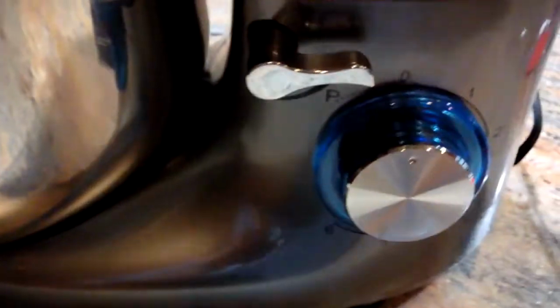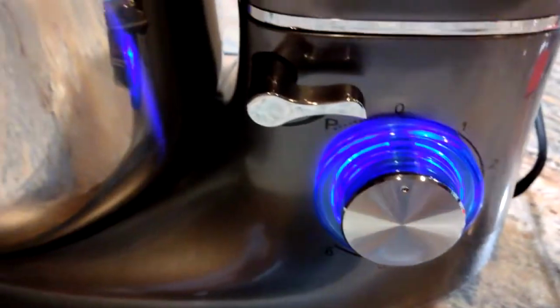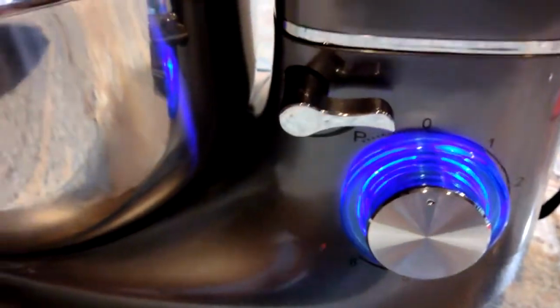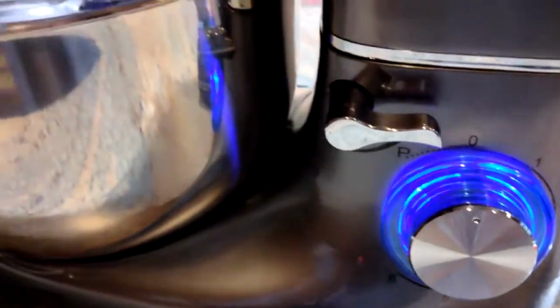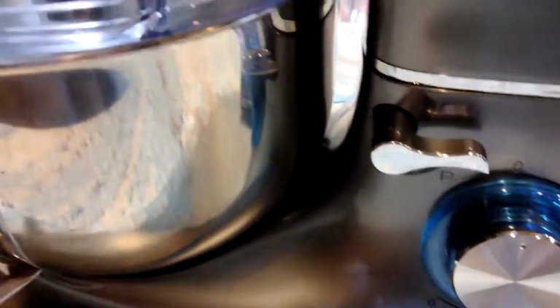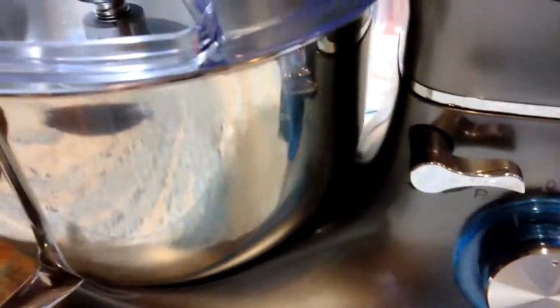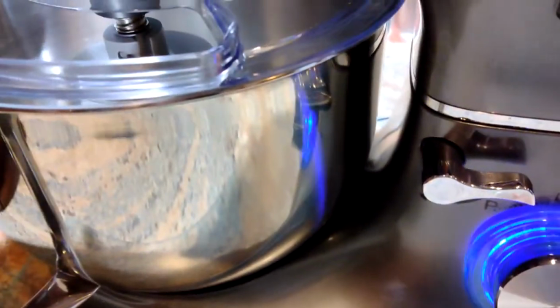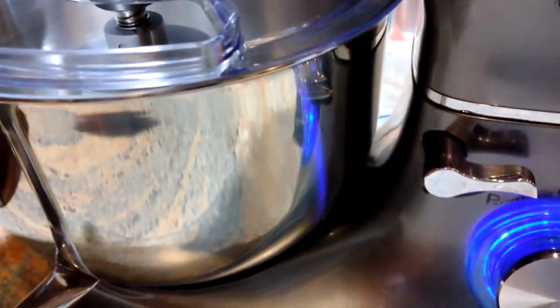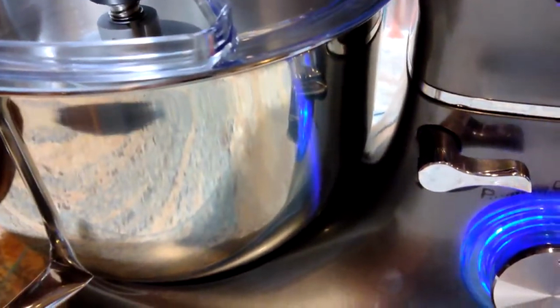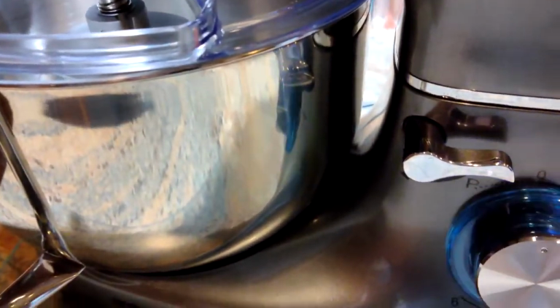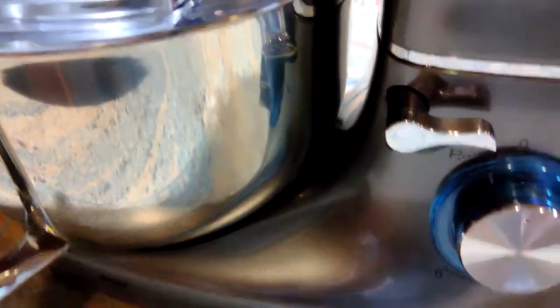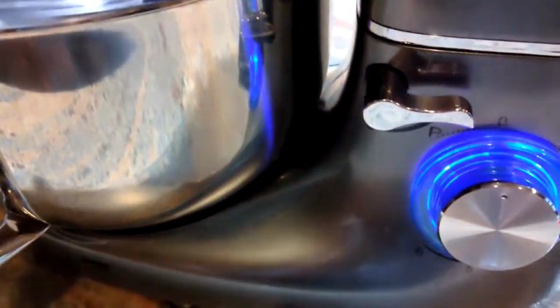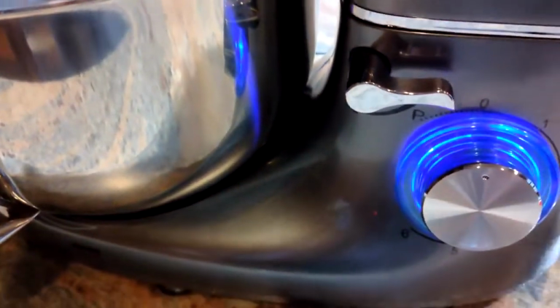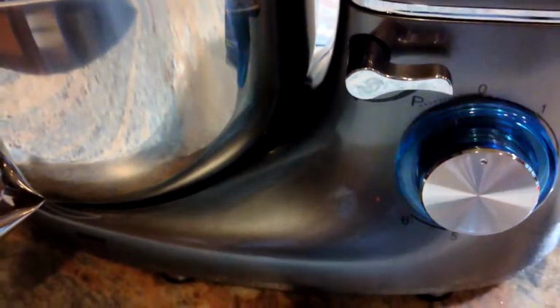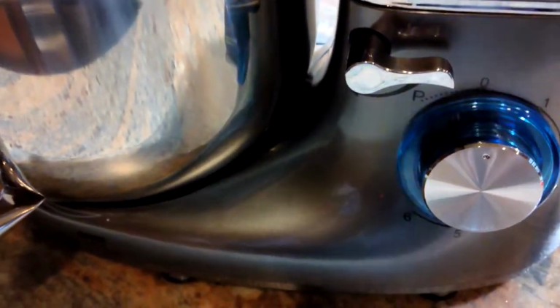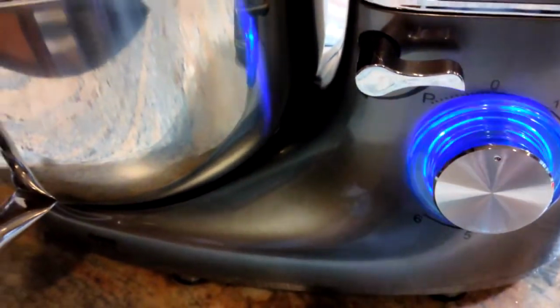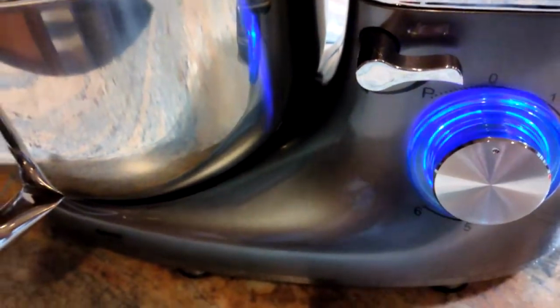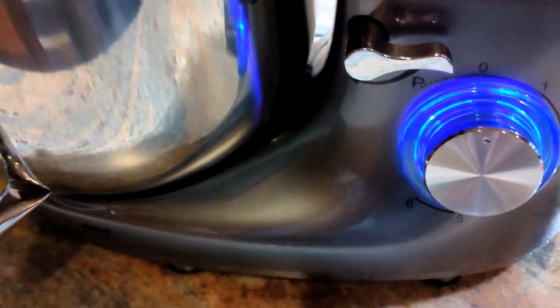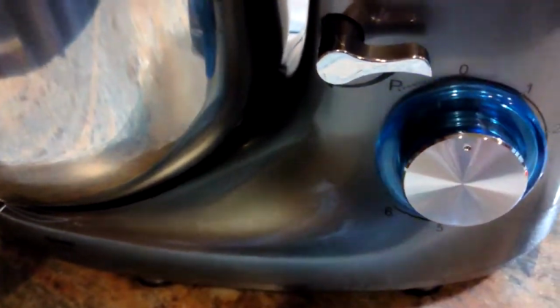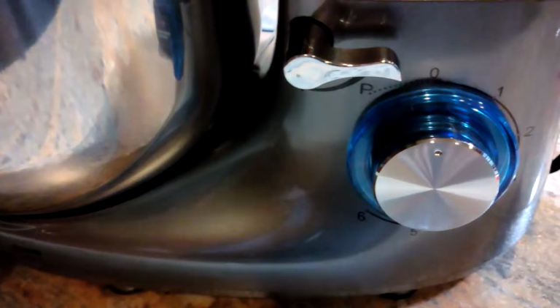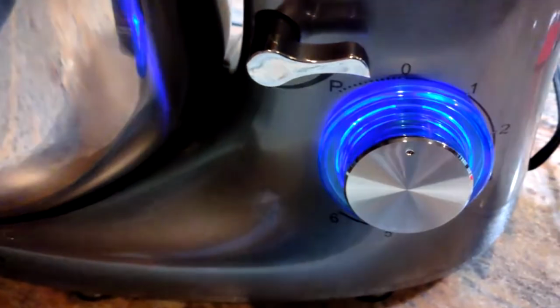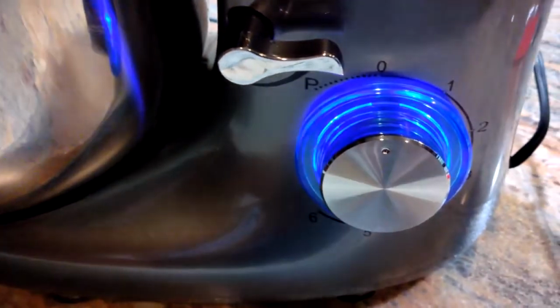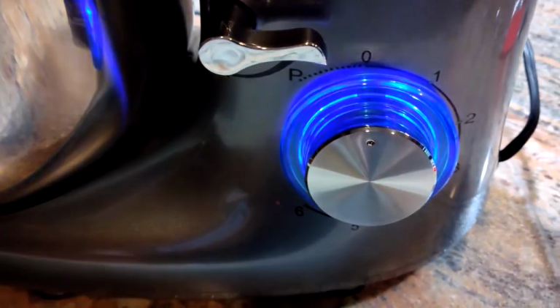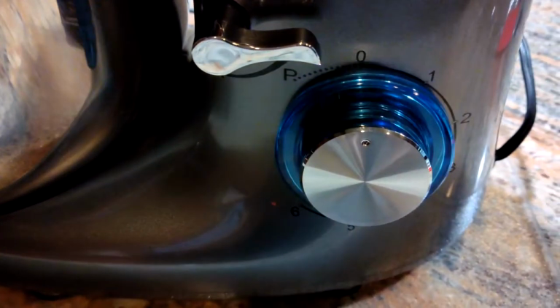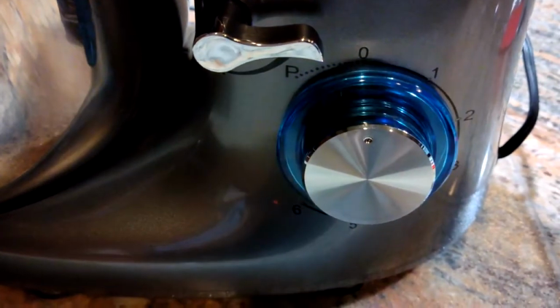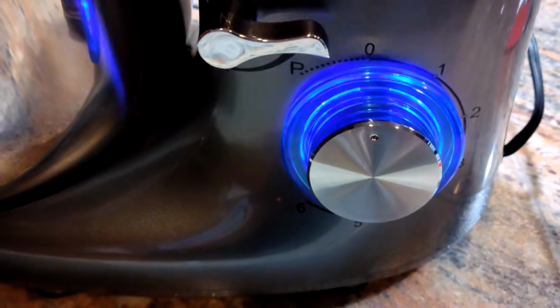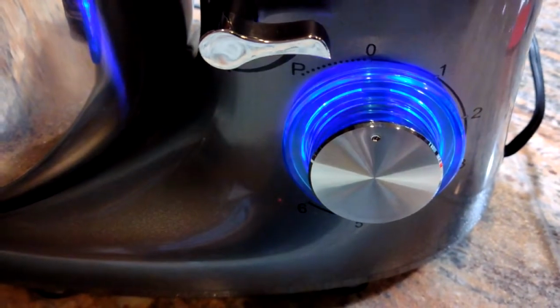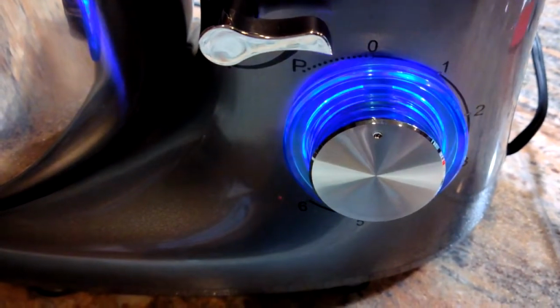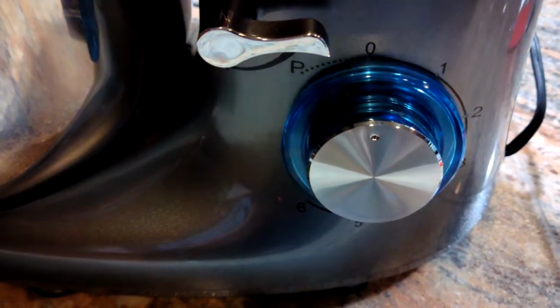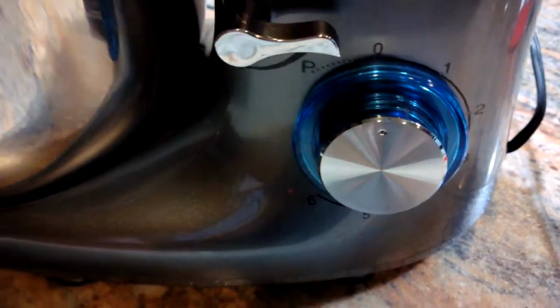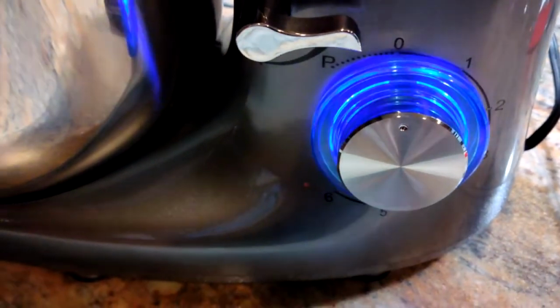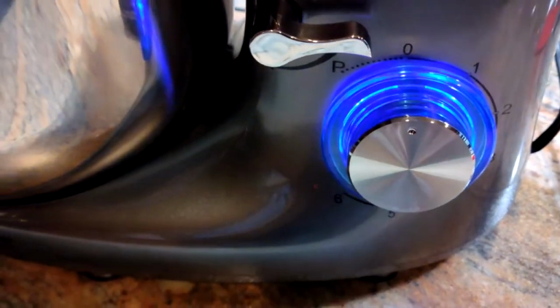When you plug it in, you've got to have it closed, because if it's open this won't work. Your light will flash, which basically is telling you that it's ready to go.